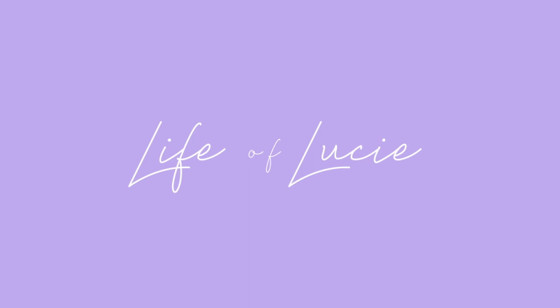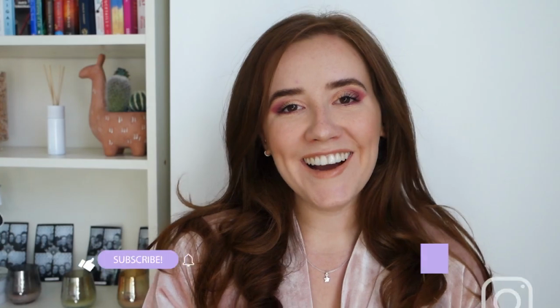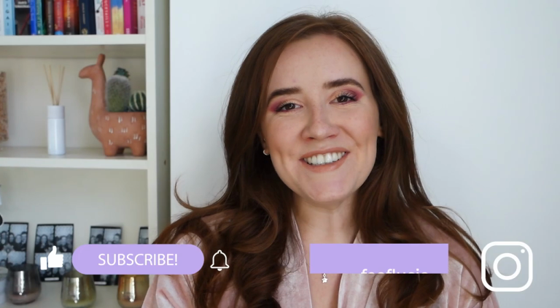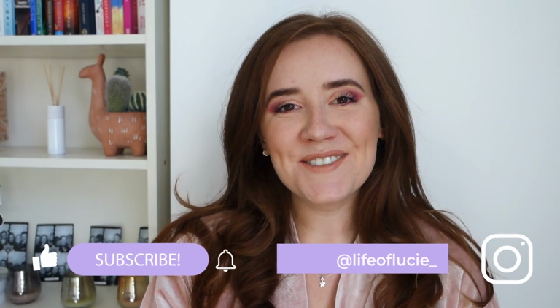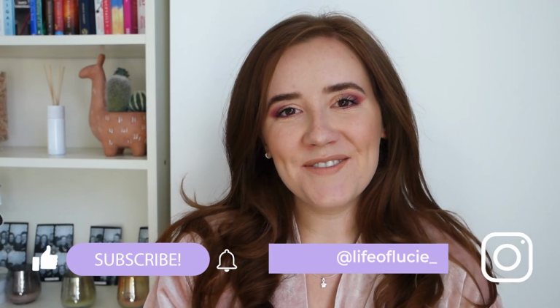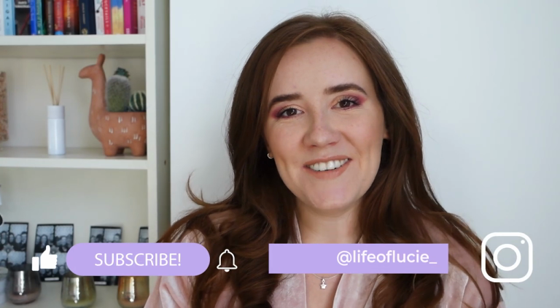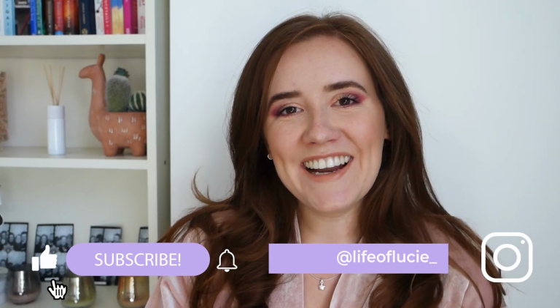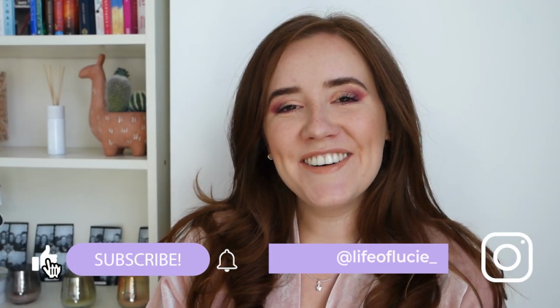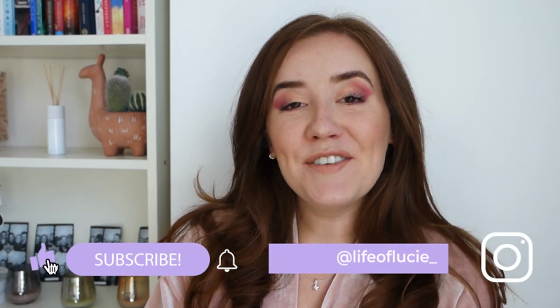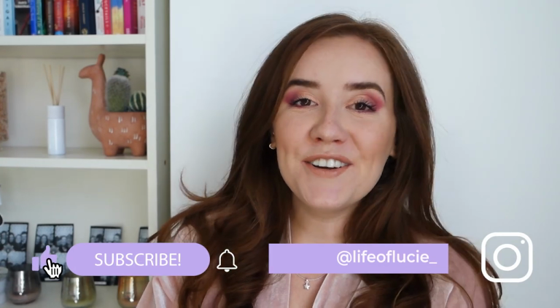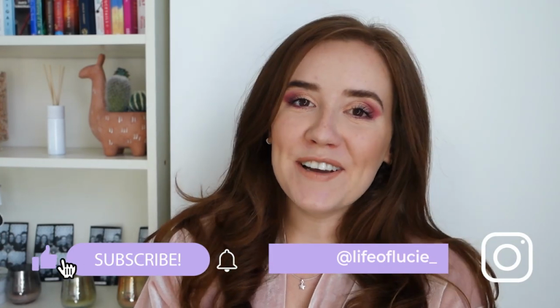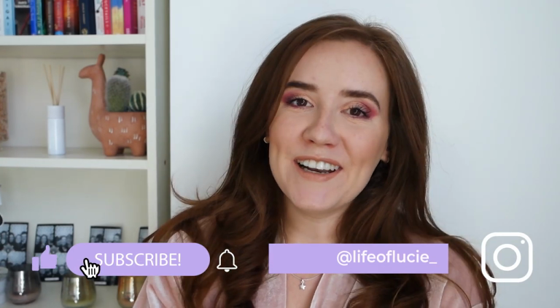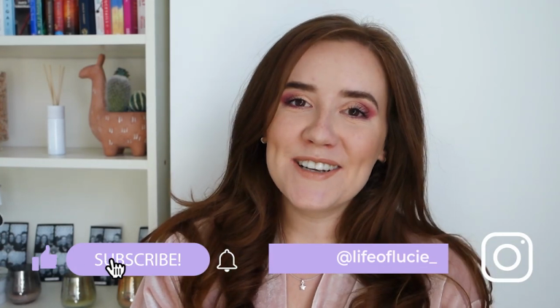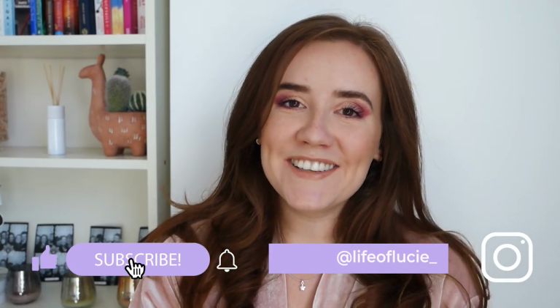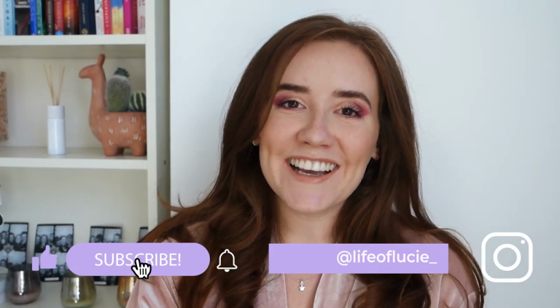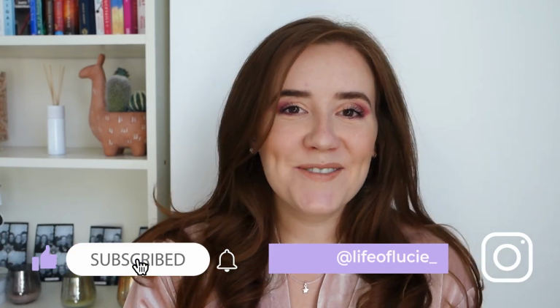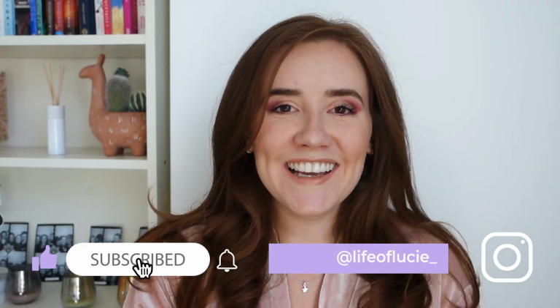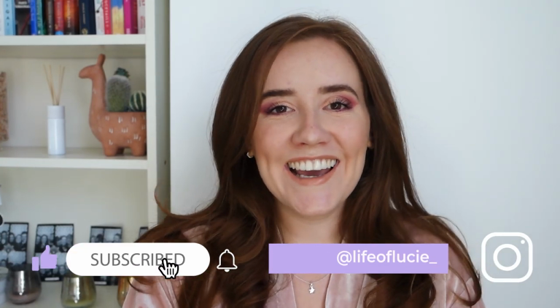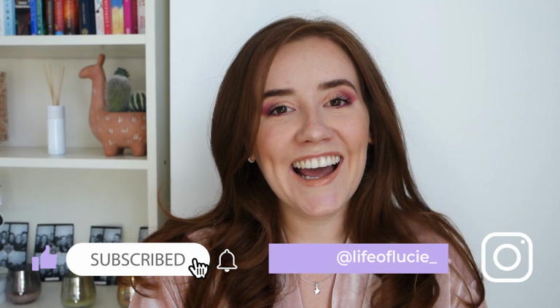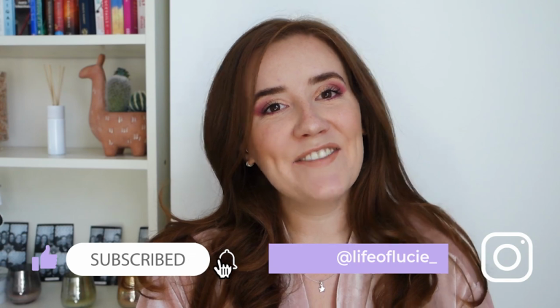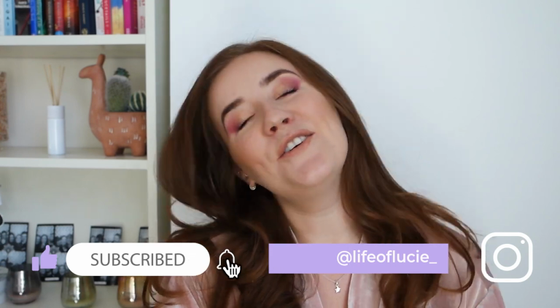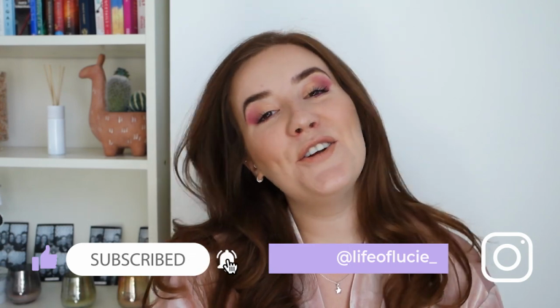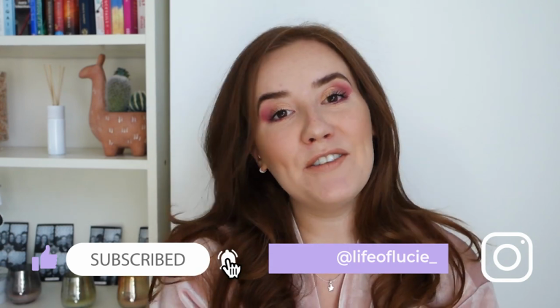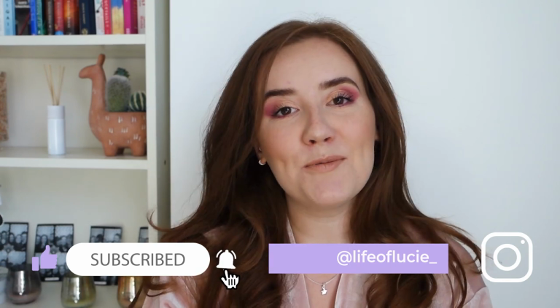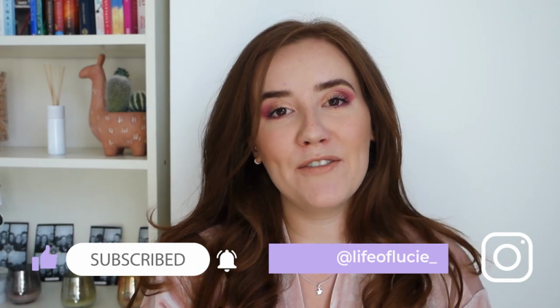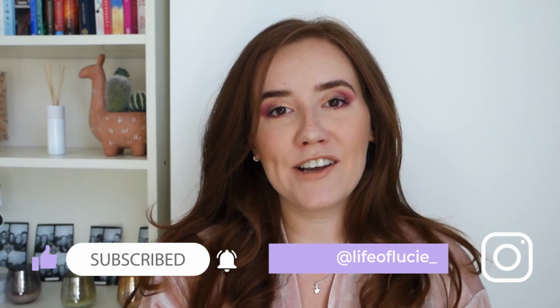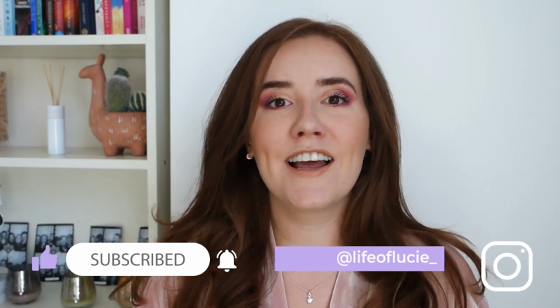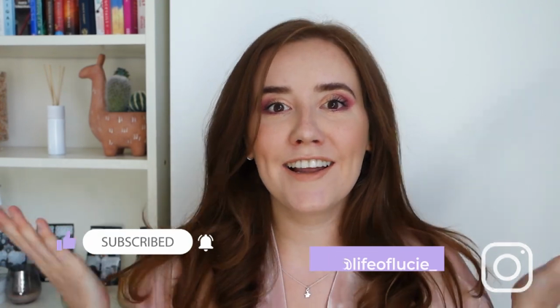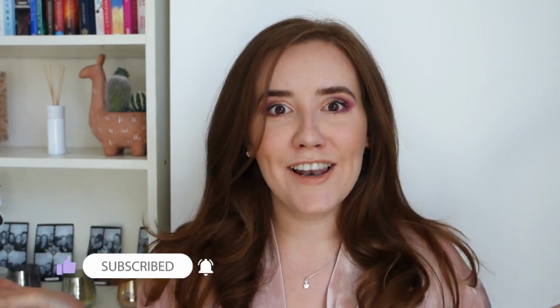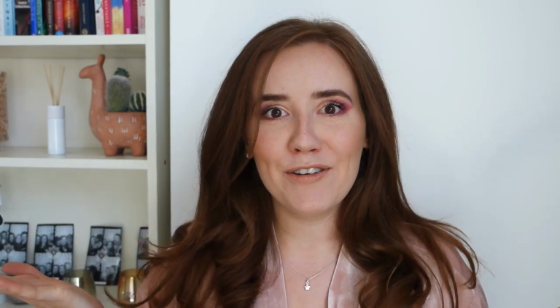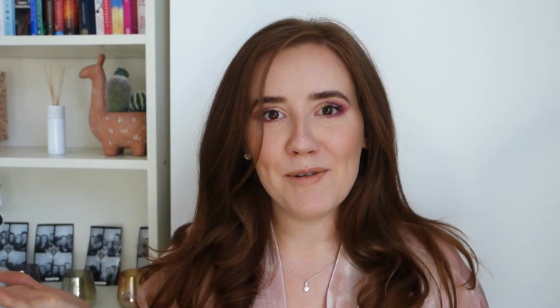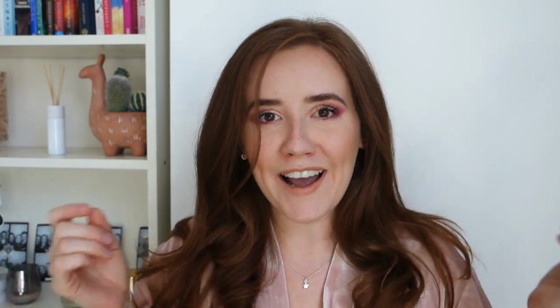Hi angels, welcome back to my channel! If you're new here, my name is Lucy, thanks for being here. And if you're not new and you've watched my other videos, love you for coming back.